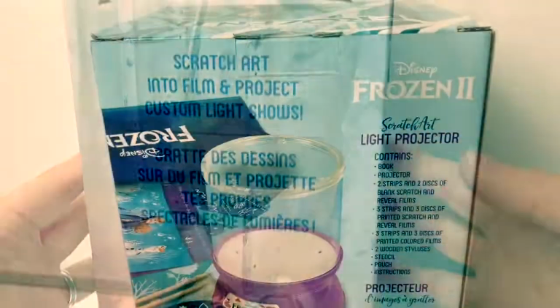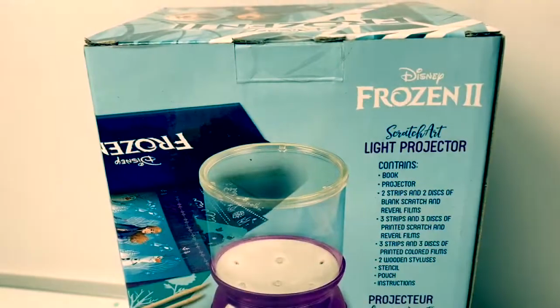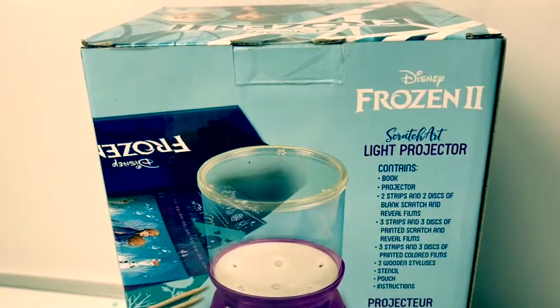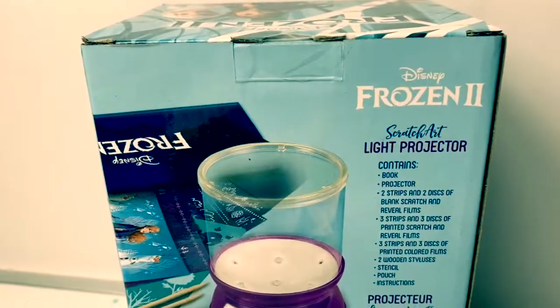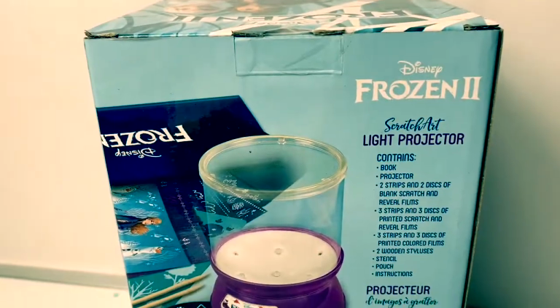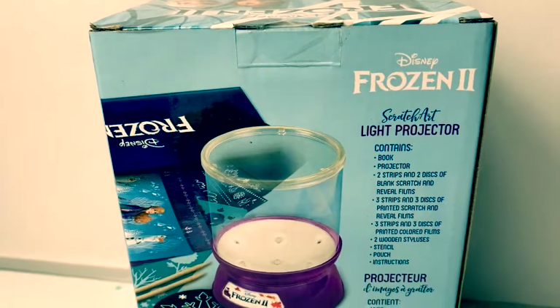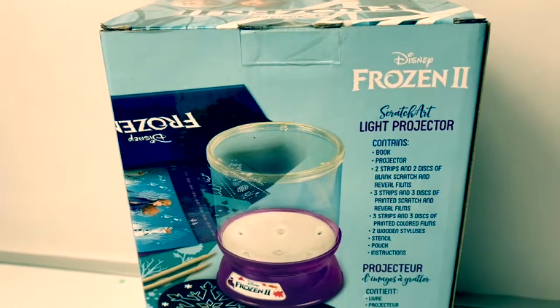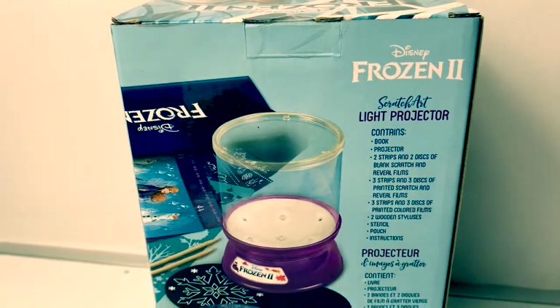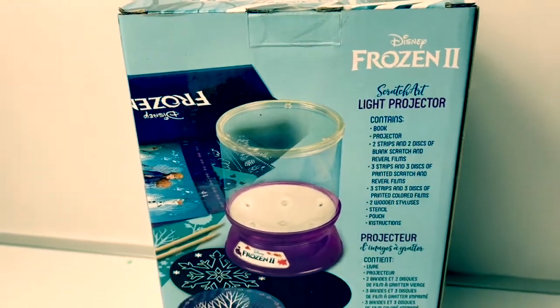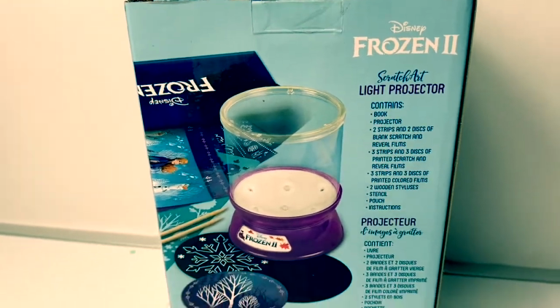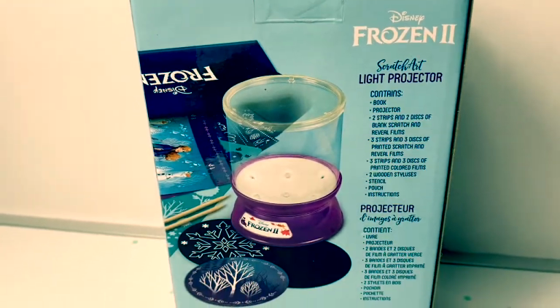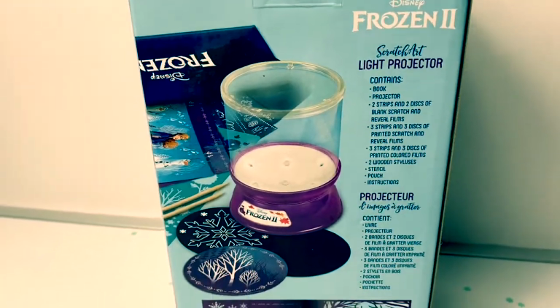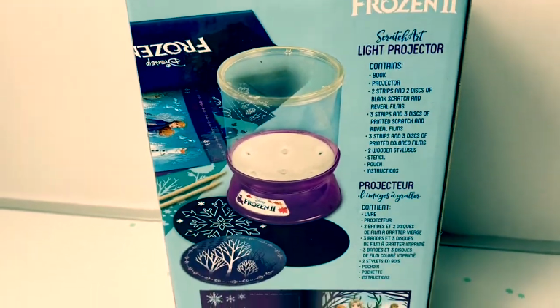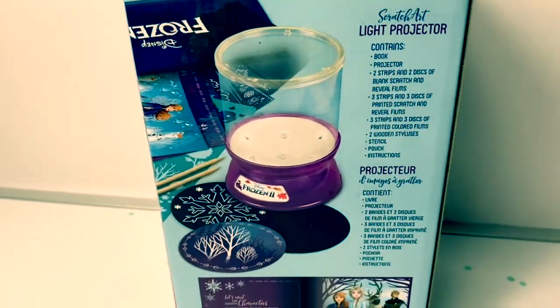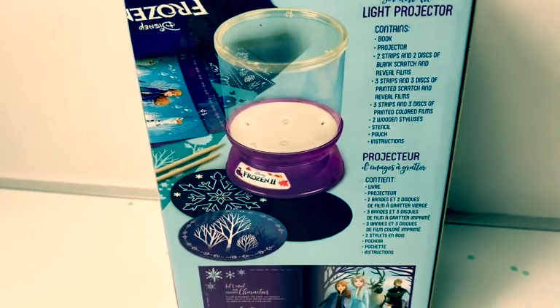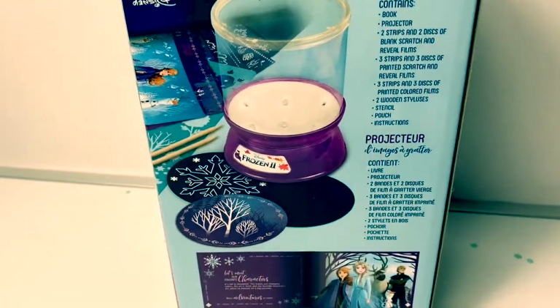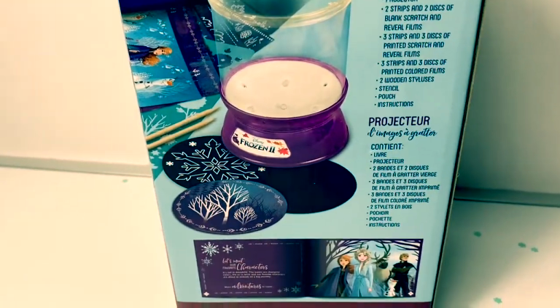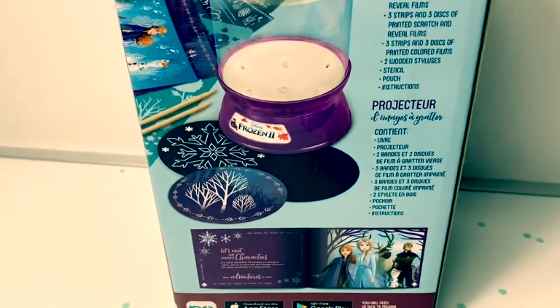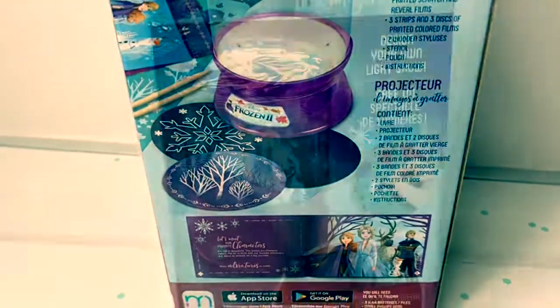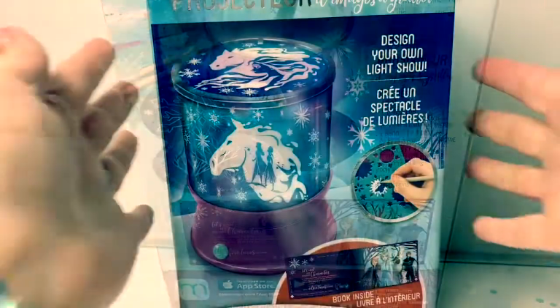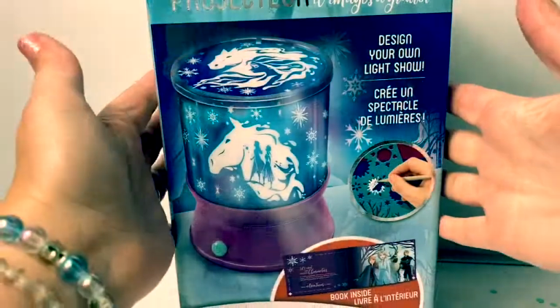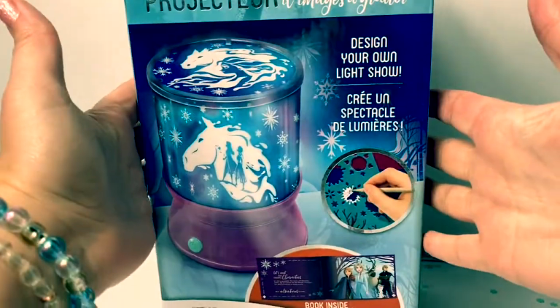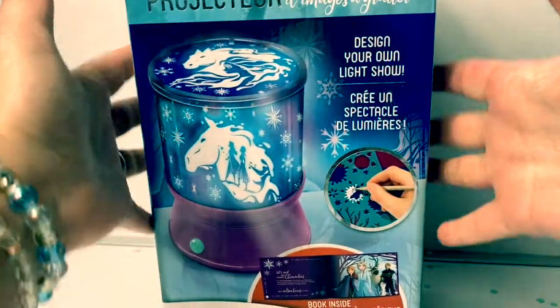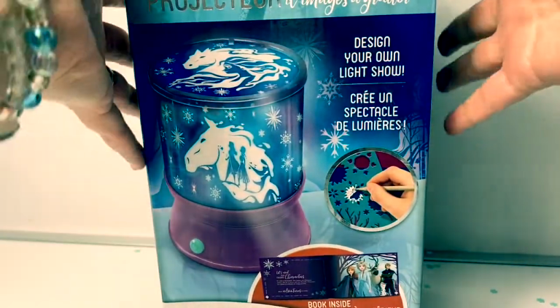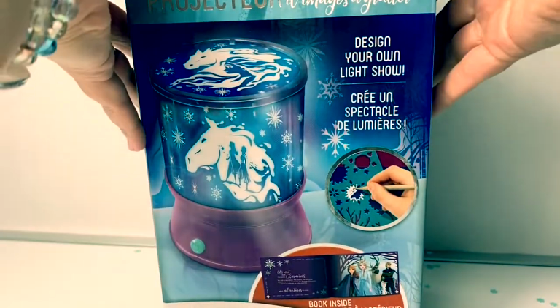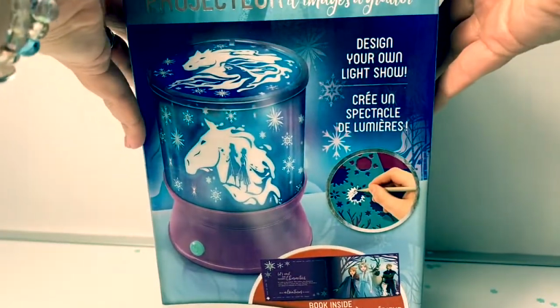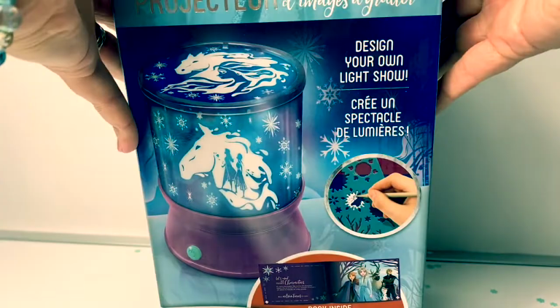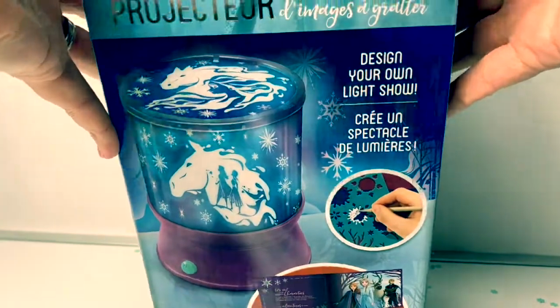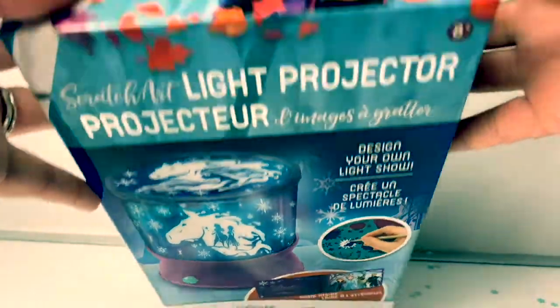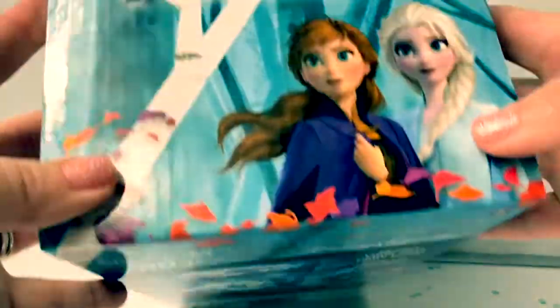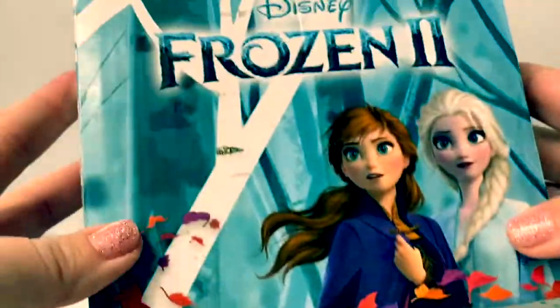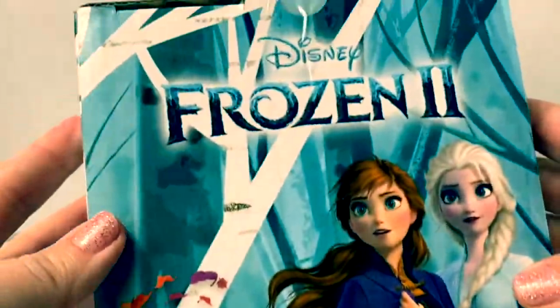Here is the back of the box. Now let's open the box and take a look at what's inside.